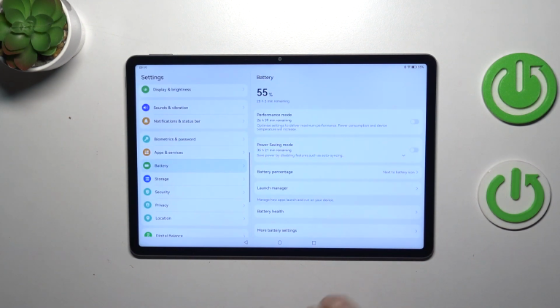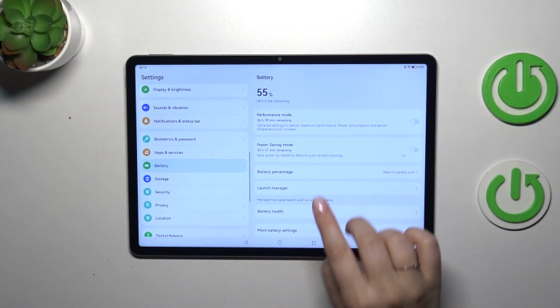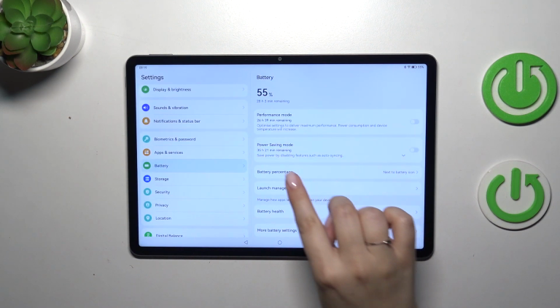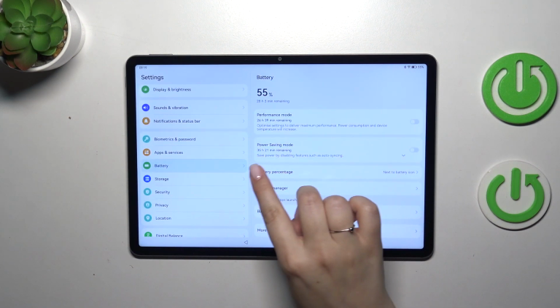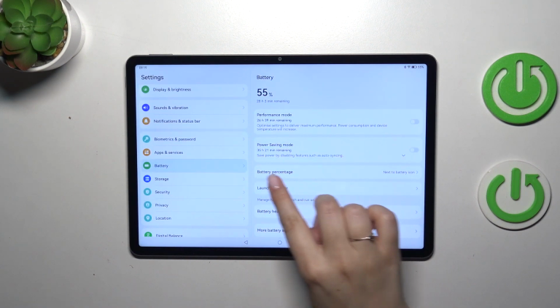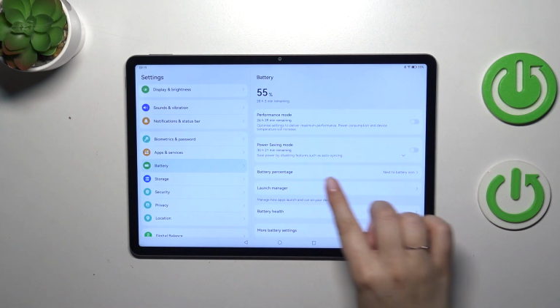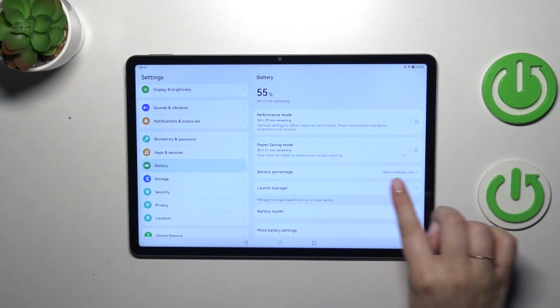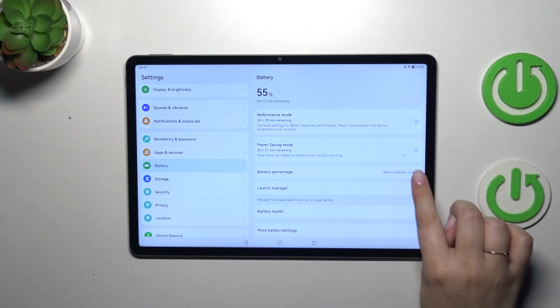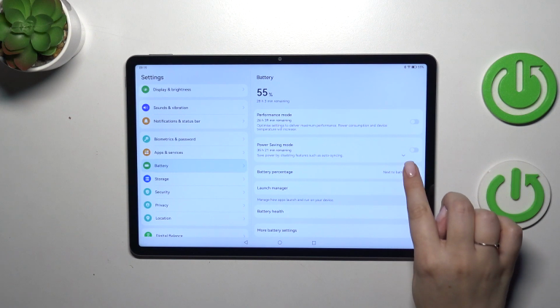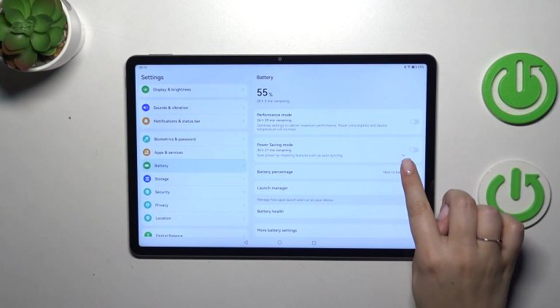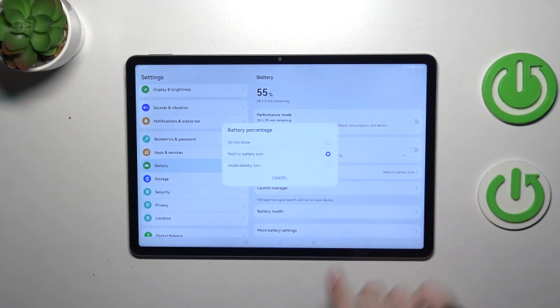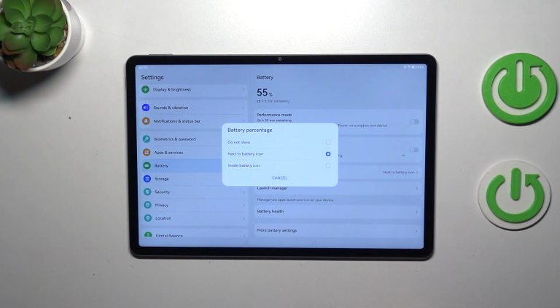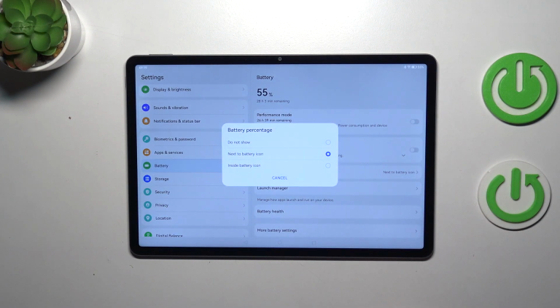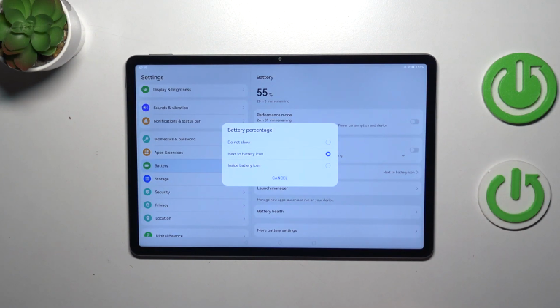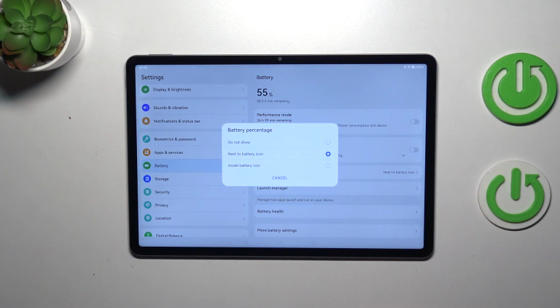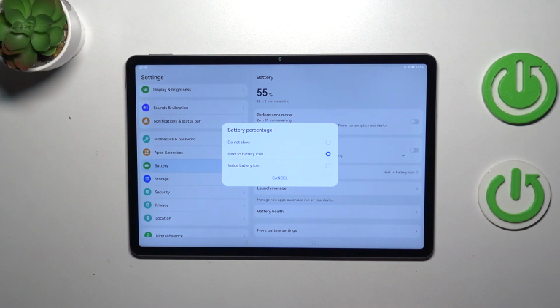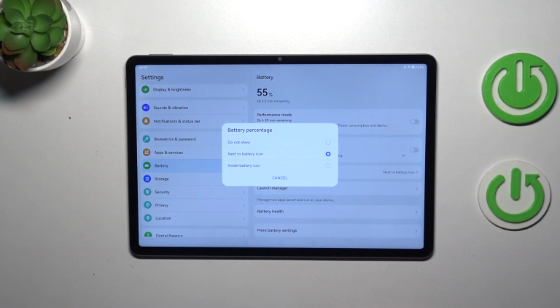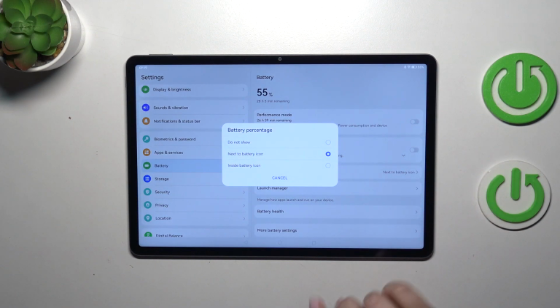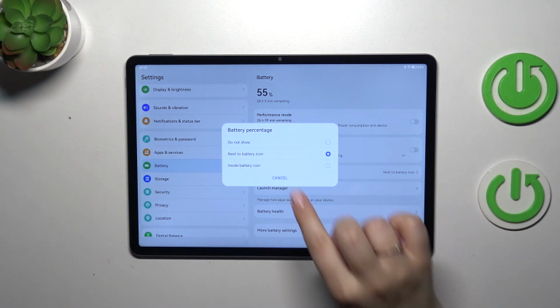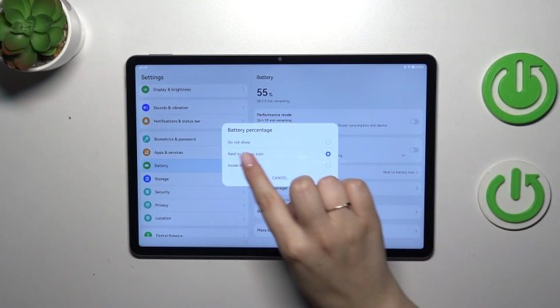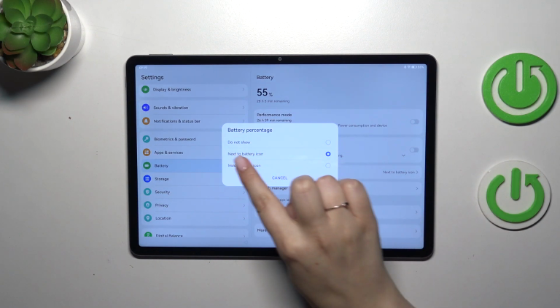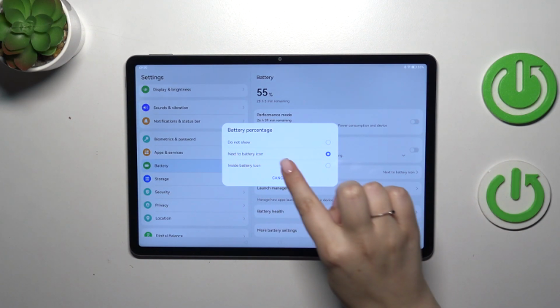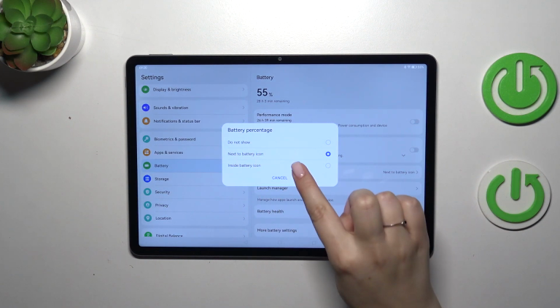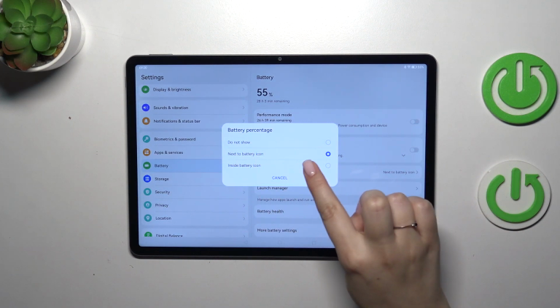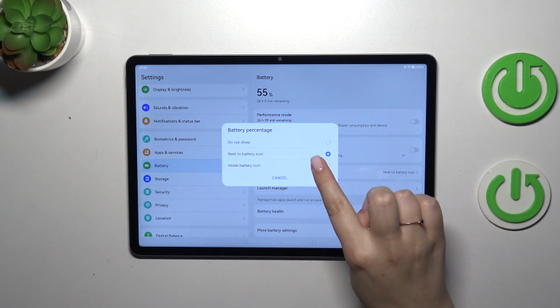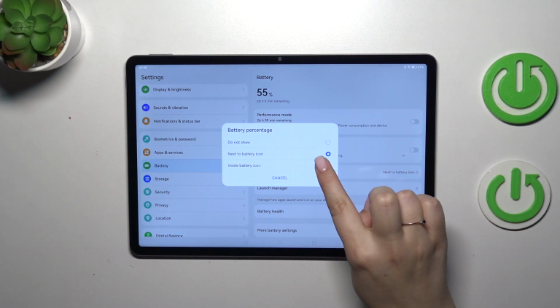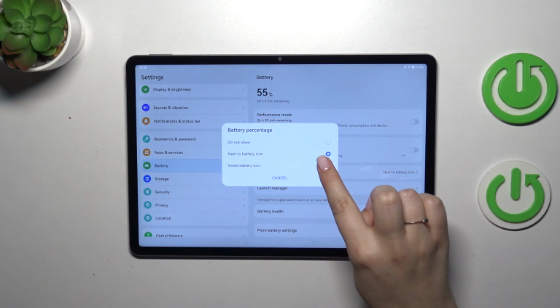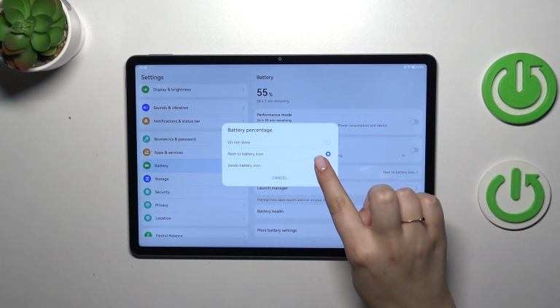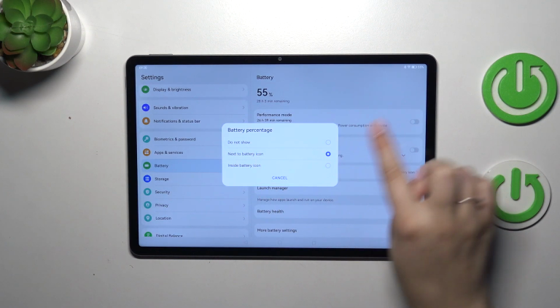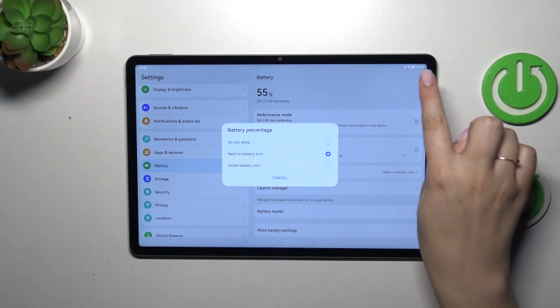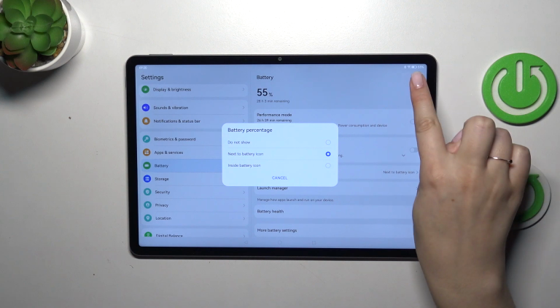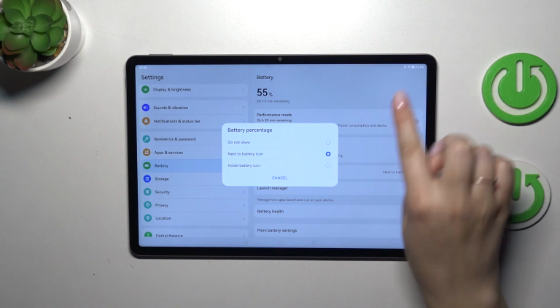As you can see here we've got the Battery Percentage option, so let's tap. I've got the 'next to the battery icon' option applied, as you can see.